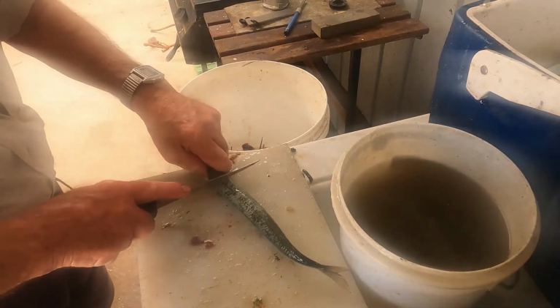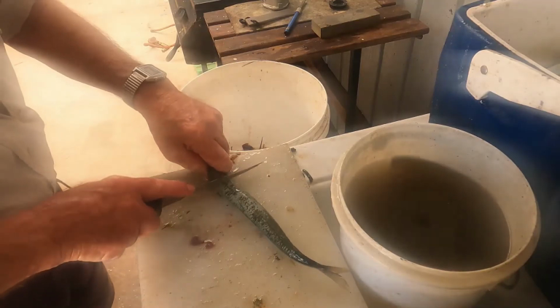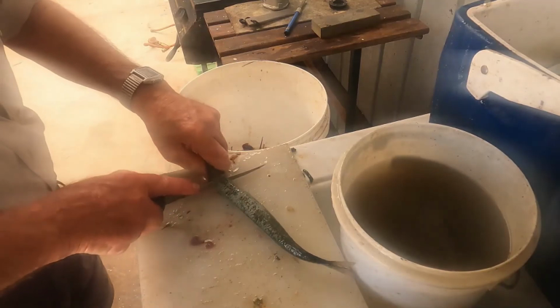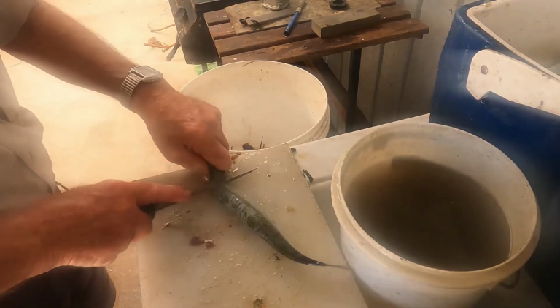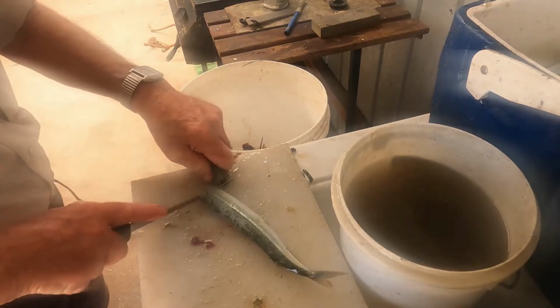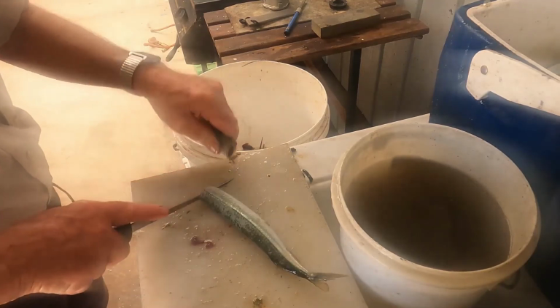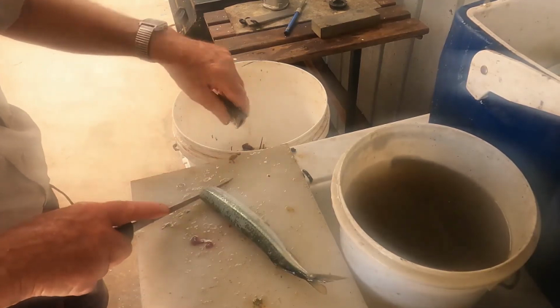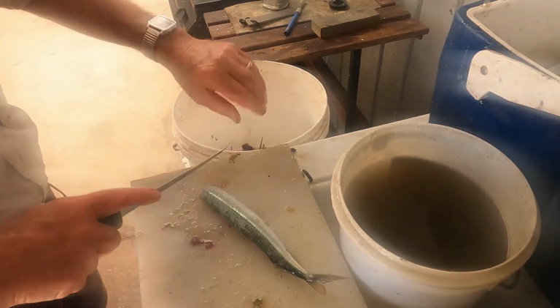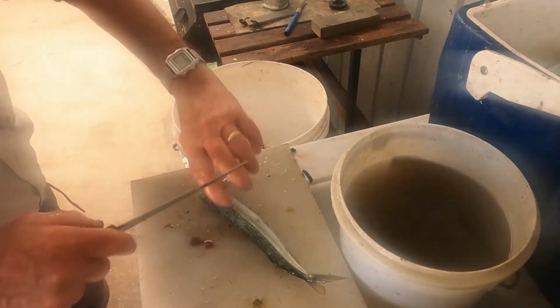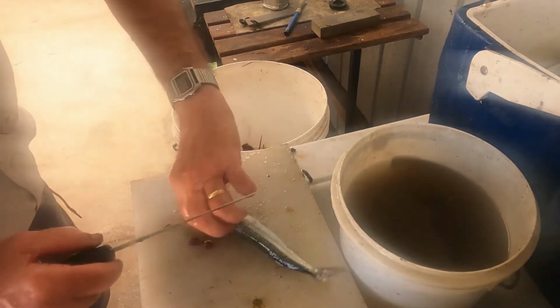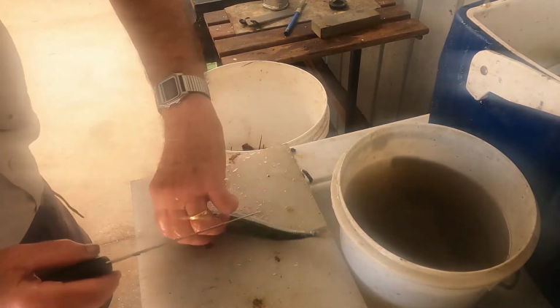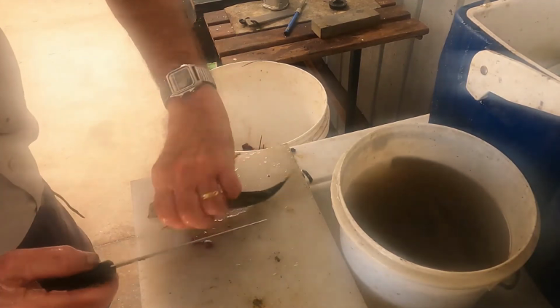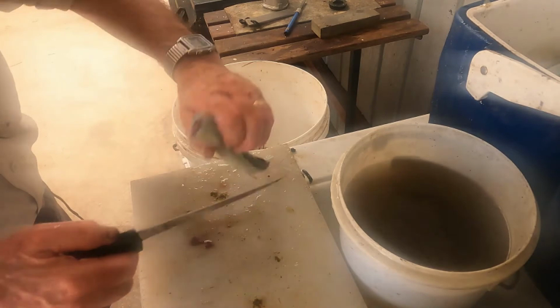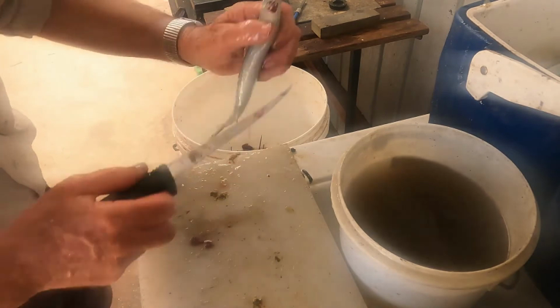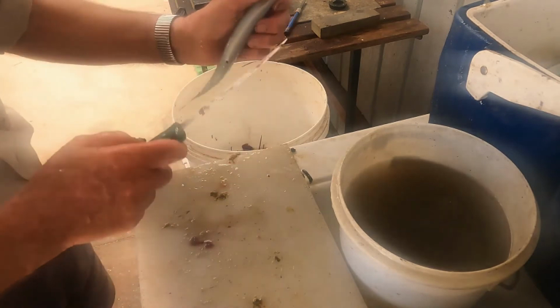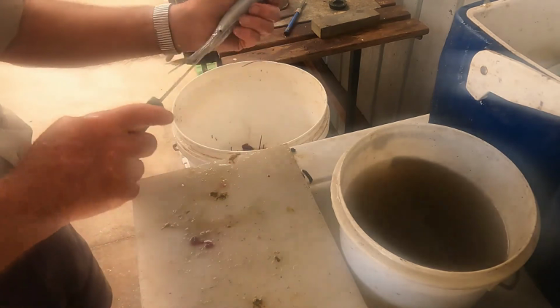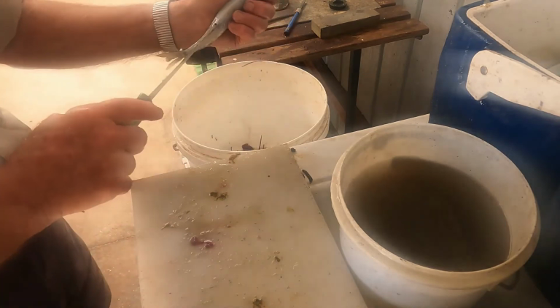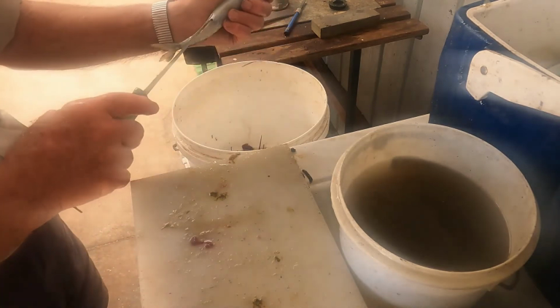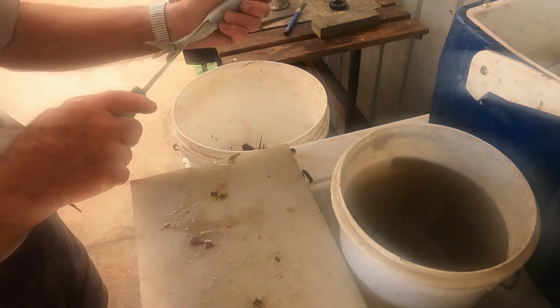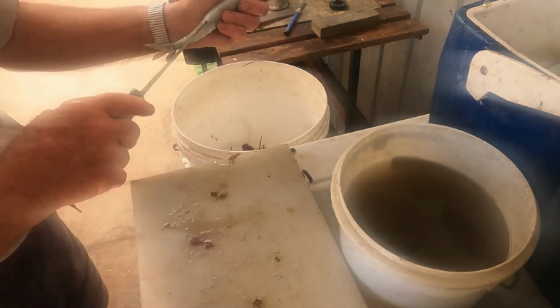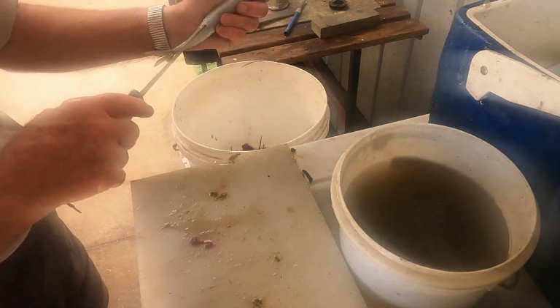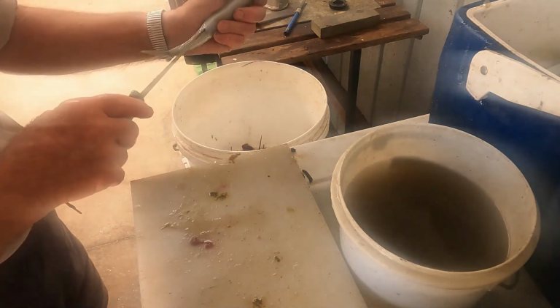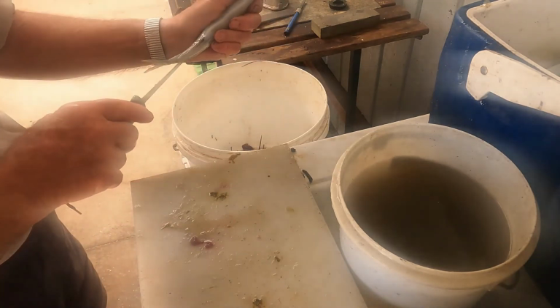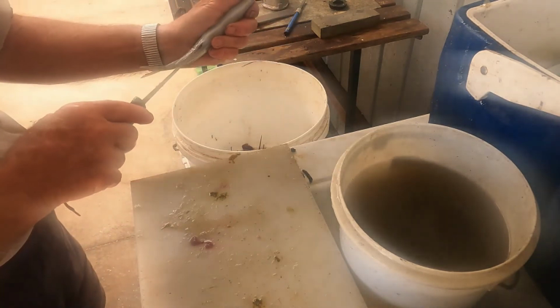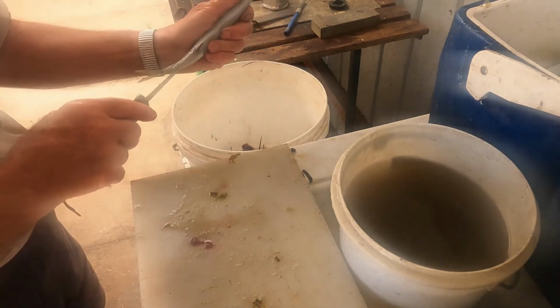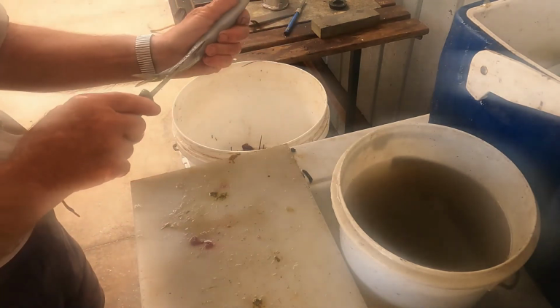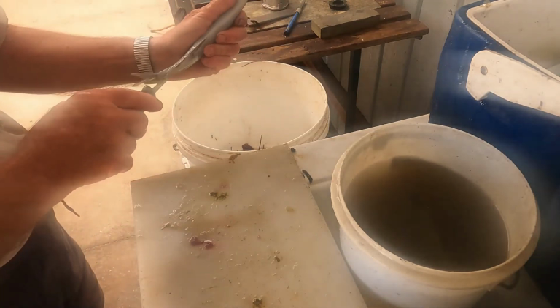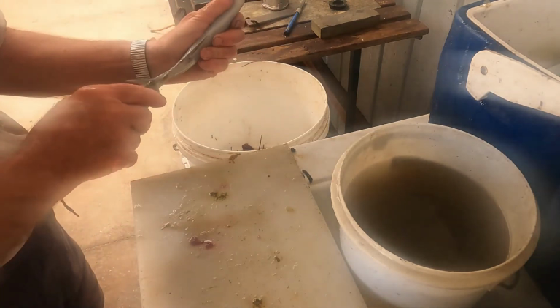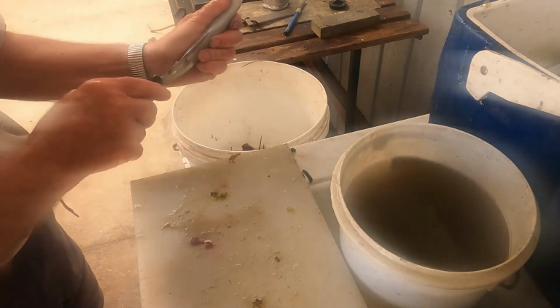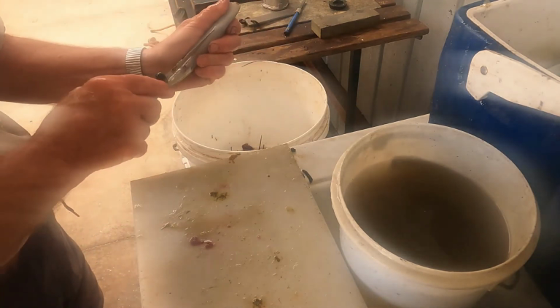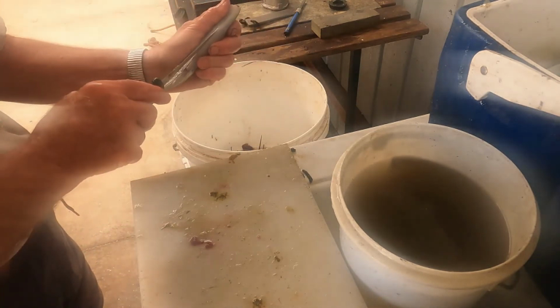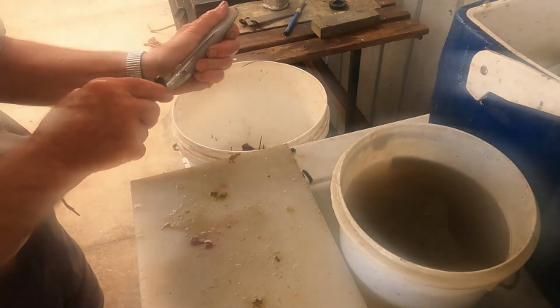Gar fish can be full of green poo, and so I gut them over that same bucket before filleting.